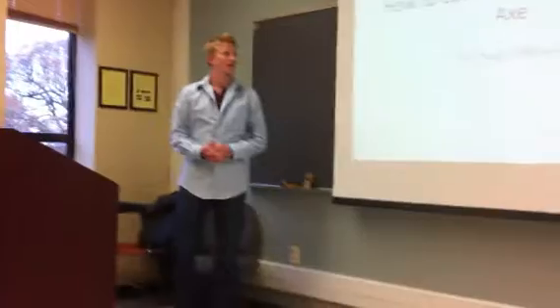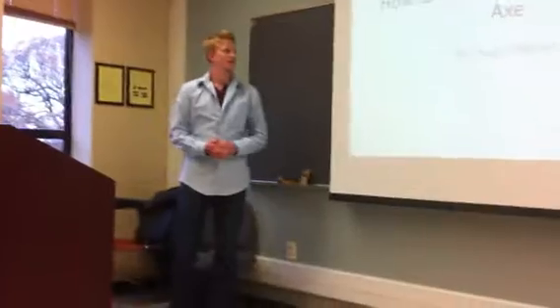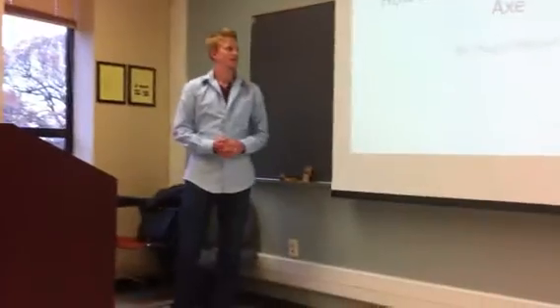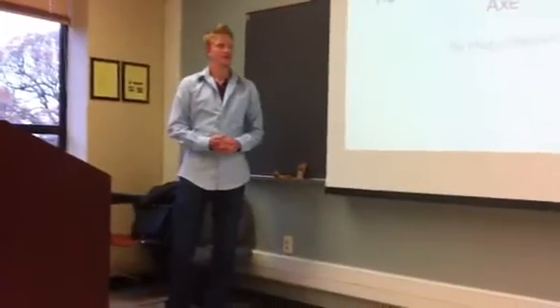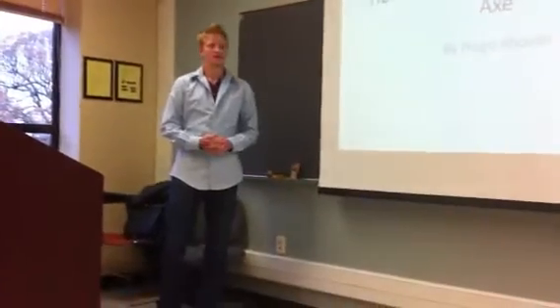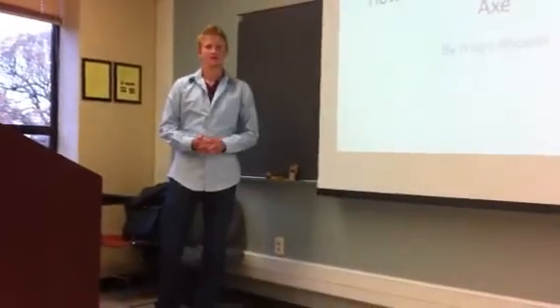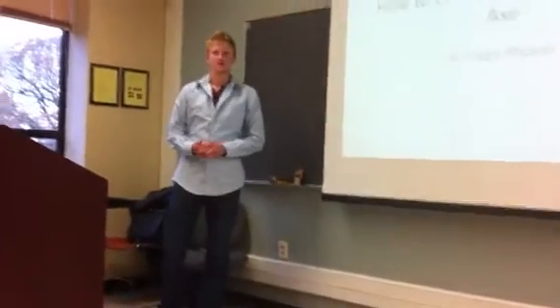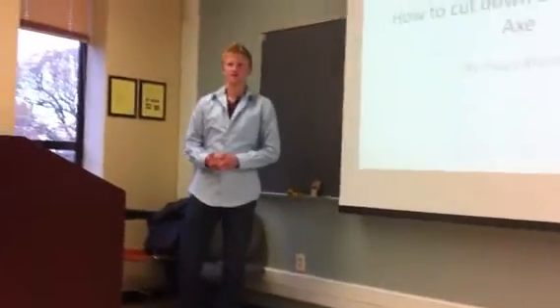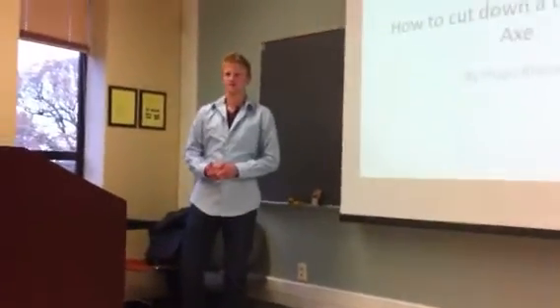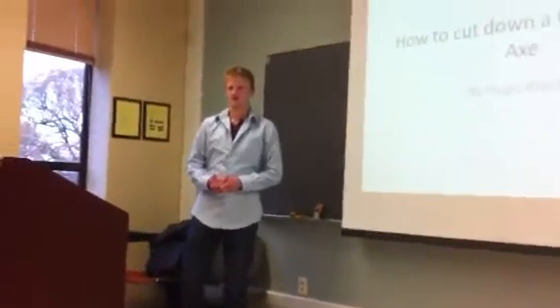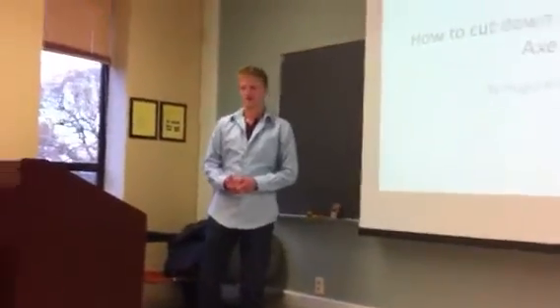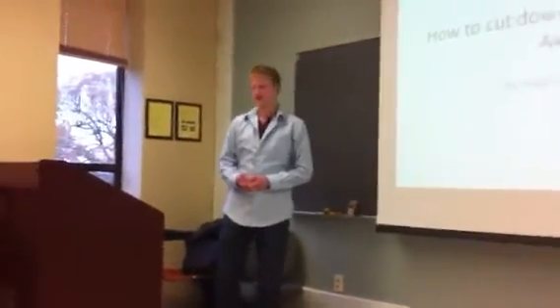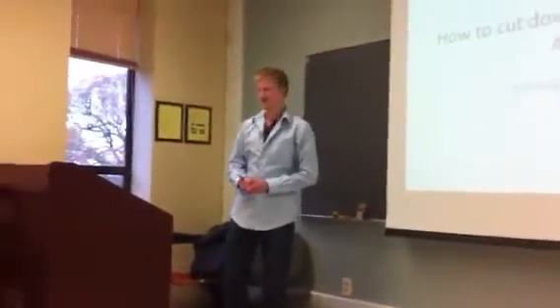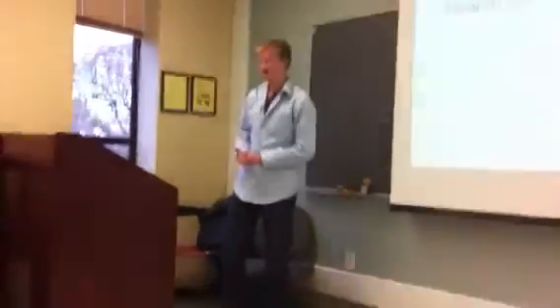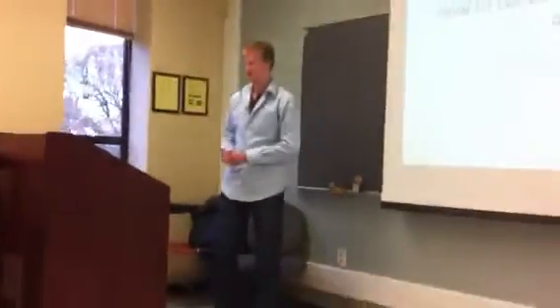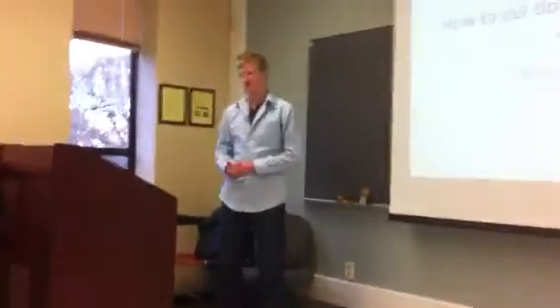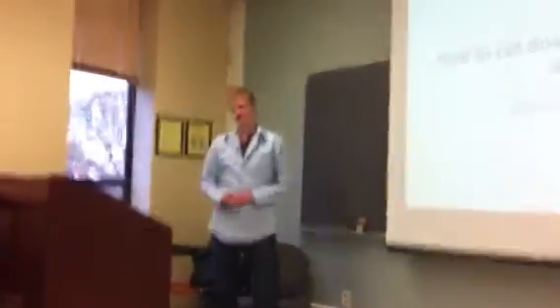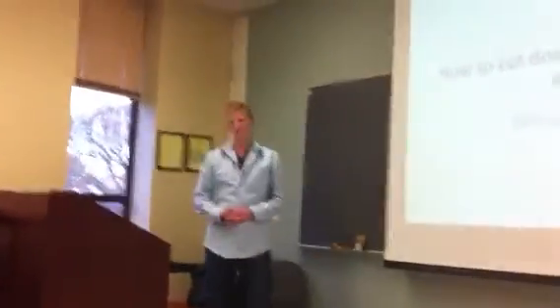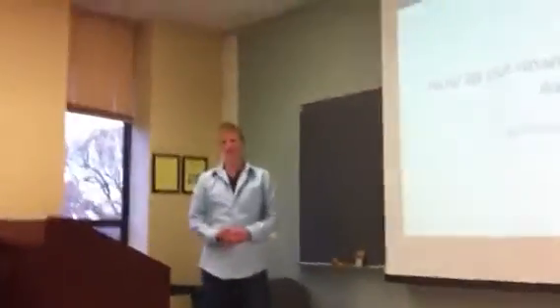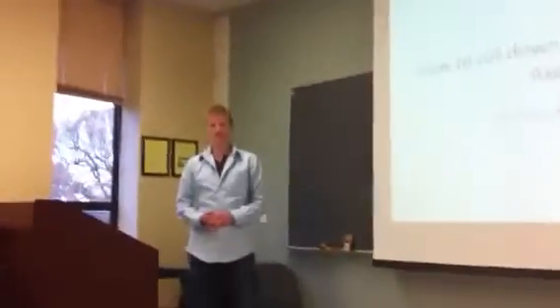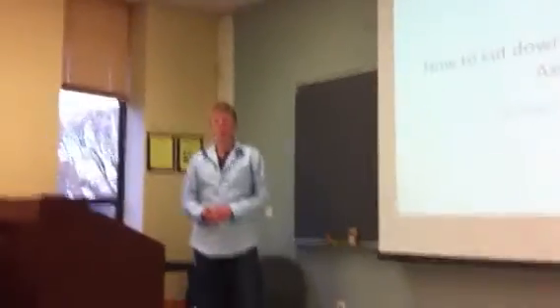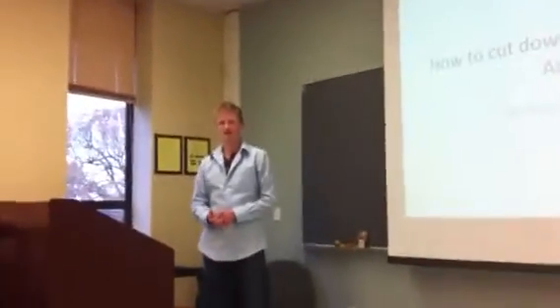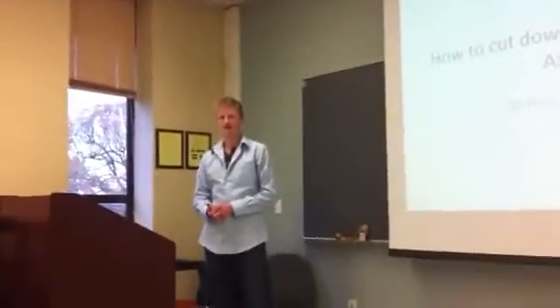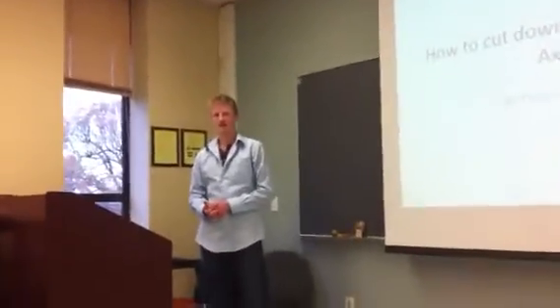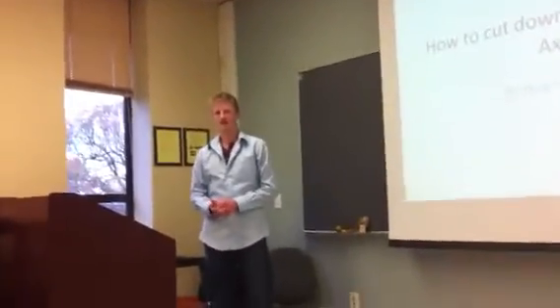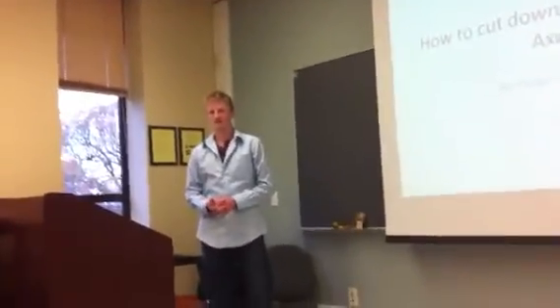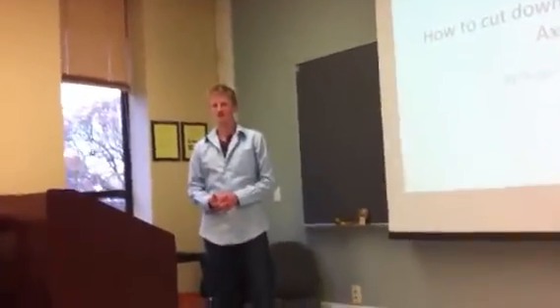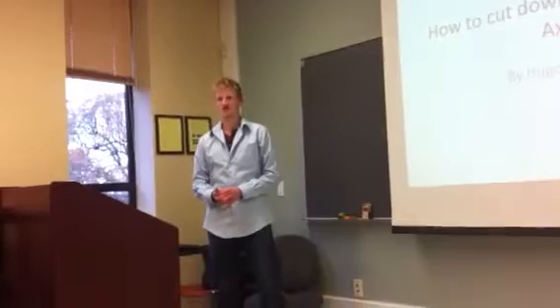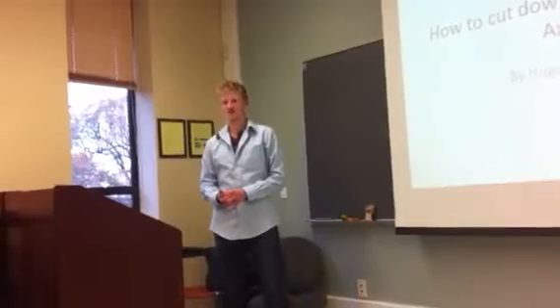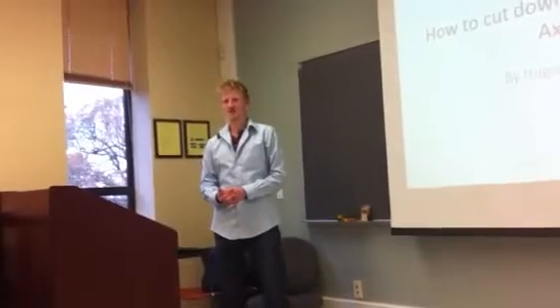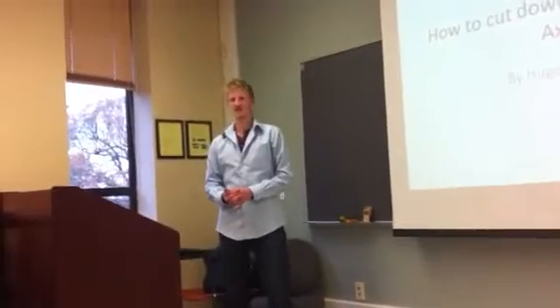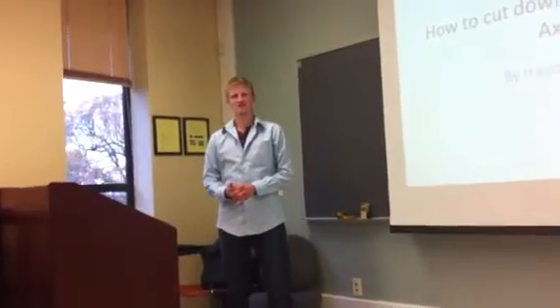Hi, I'm Hugo Rose. Good morning. Today I'm going to be talking to you about how to cut down a tree with an axe.